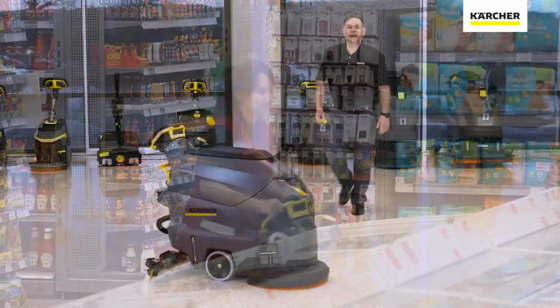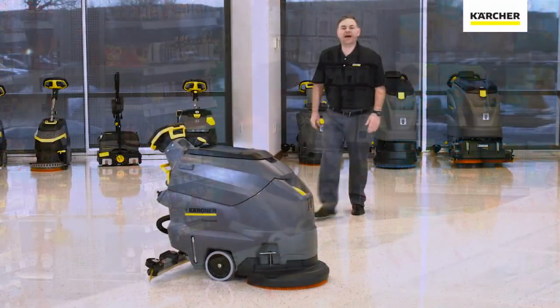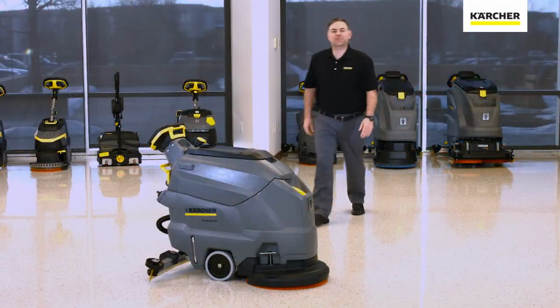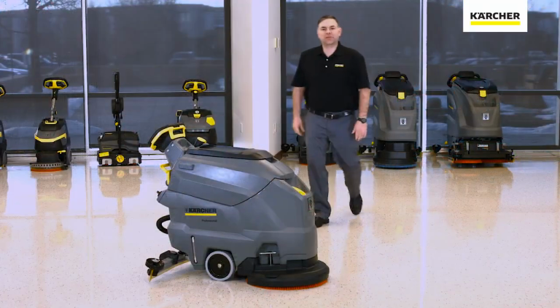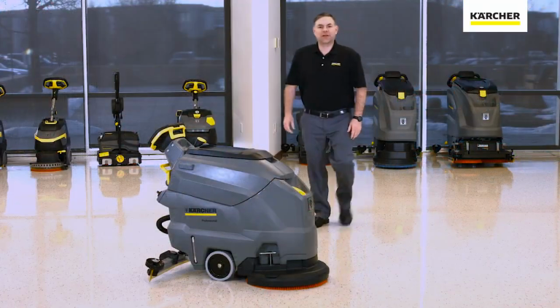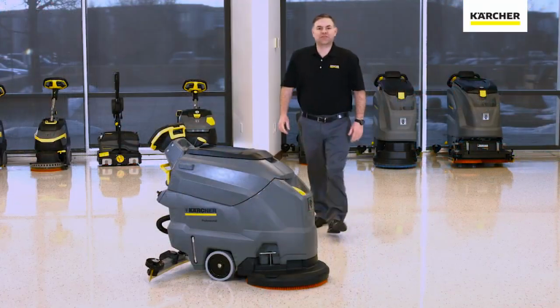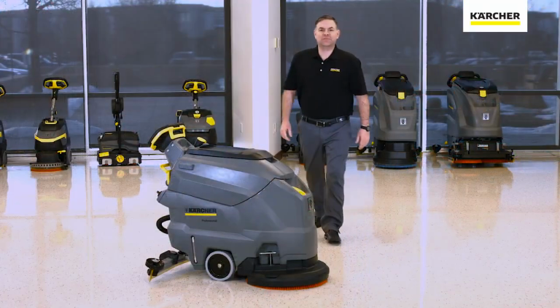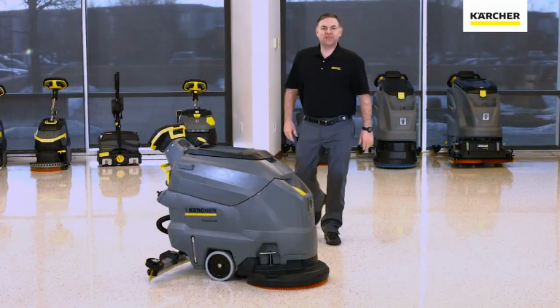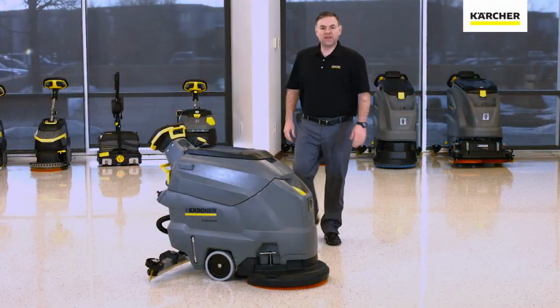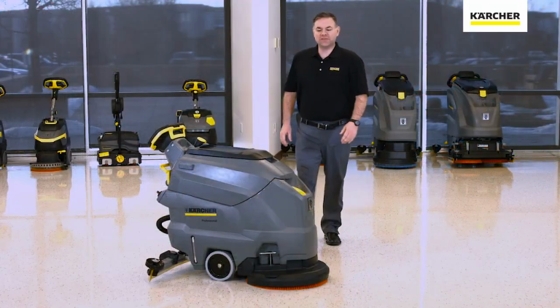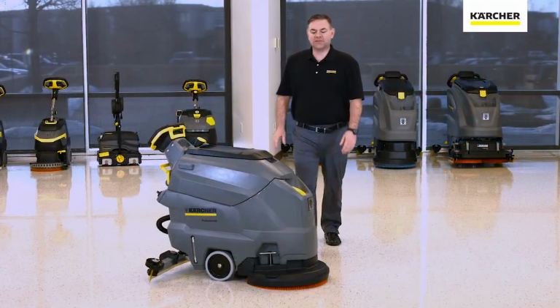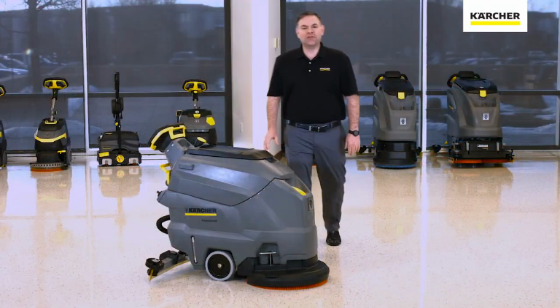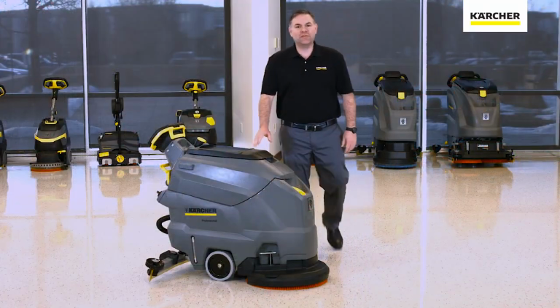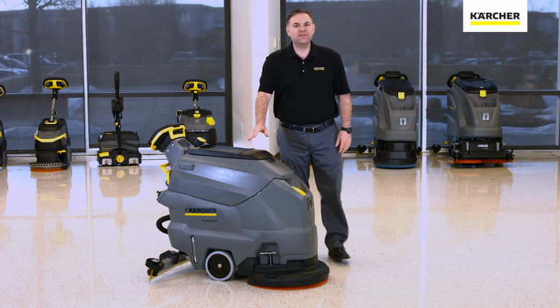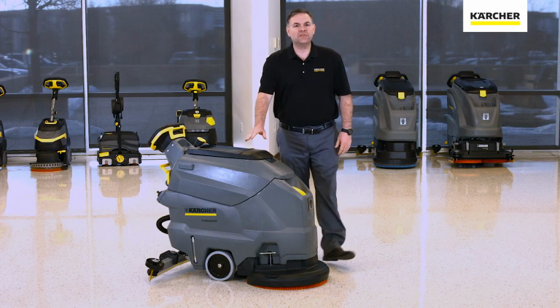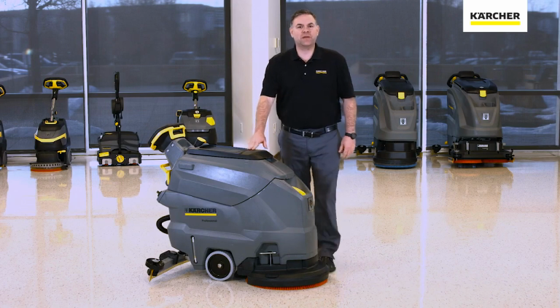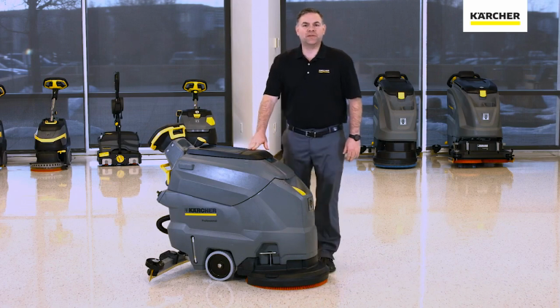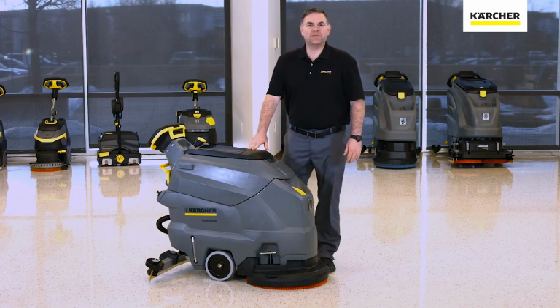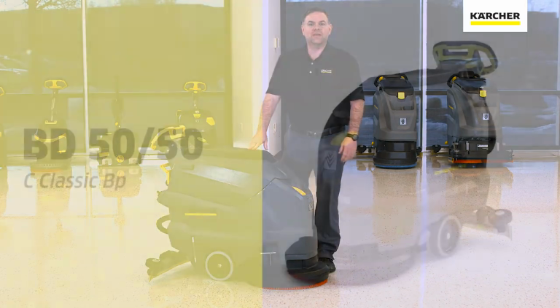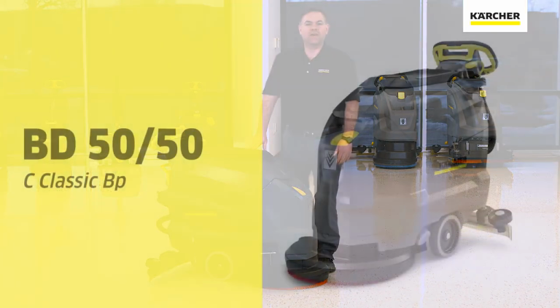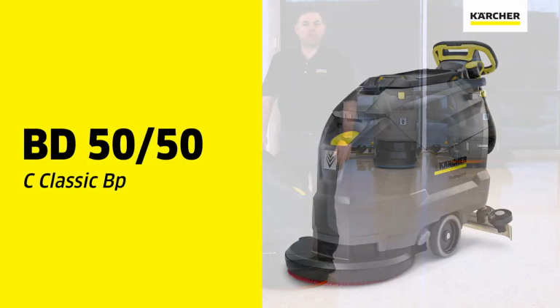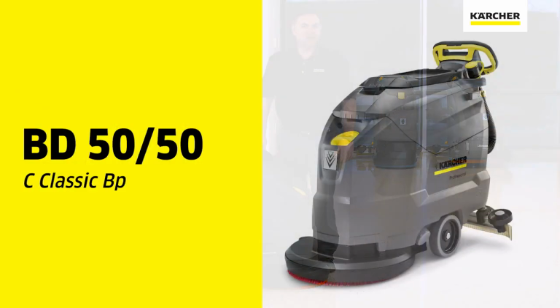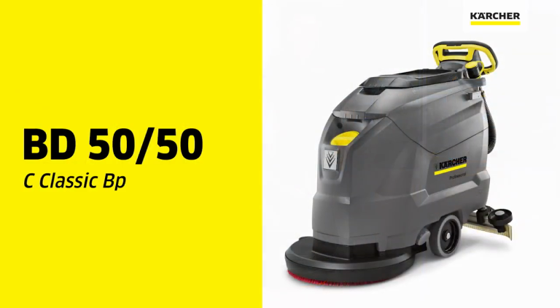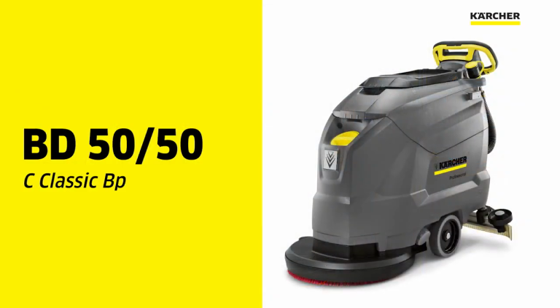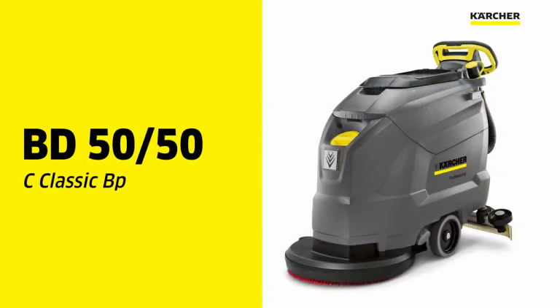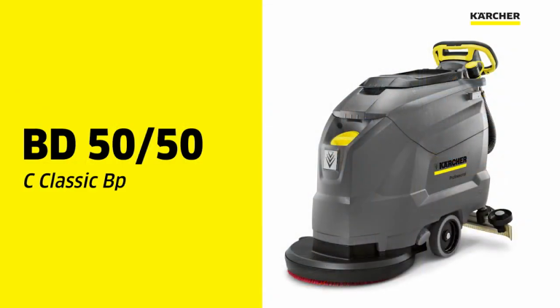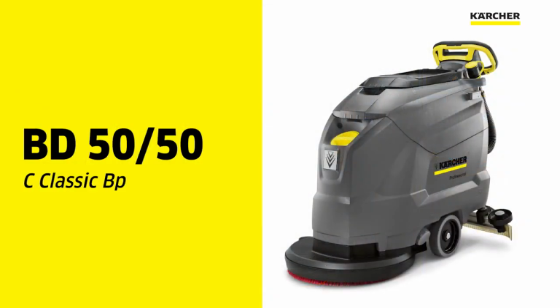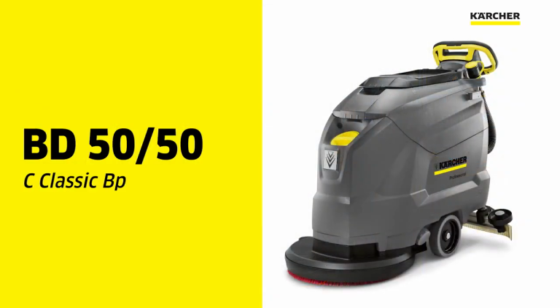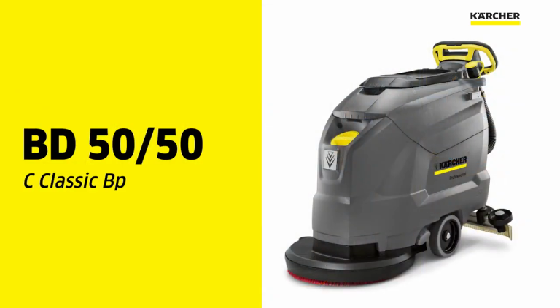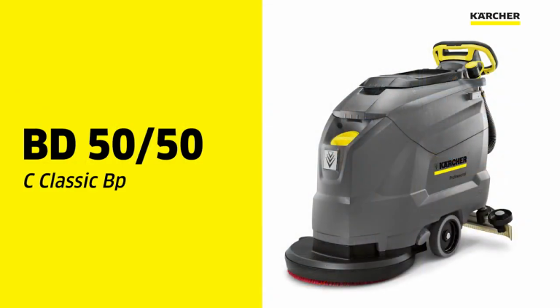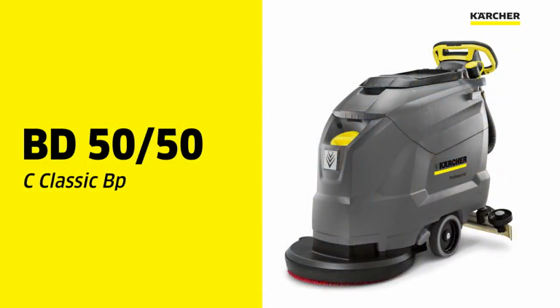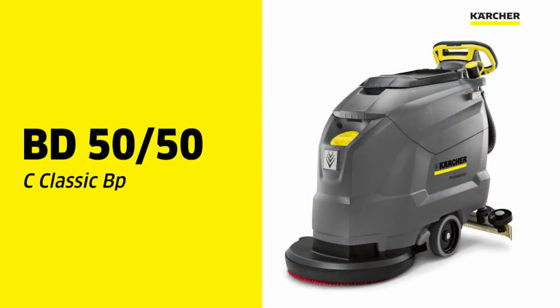Hi, I'm Jordan with Karcher. This is to show you the features and benefits of the BD5050 20-inch Arnold Scrubber.